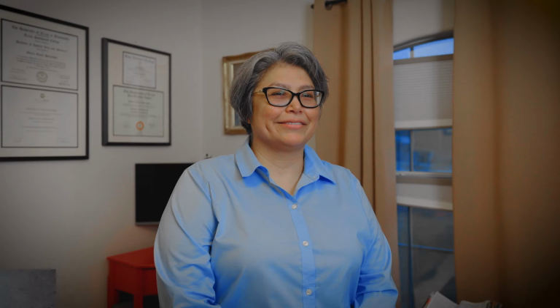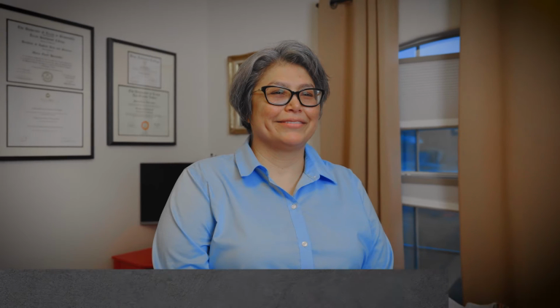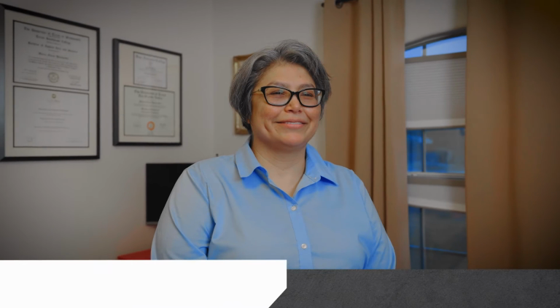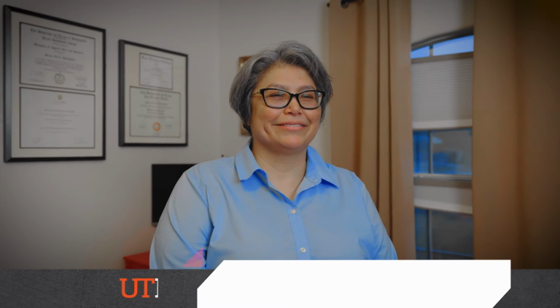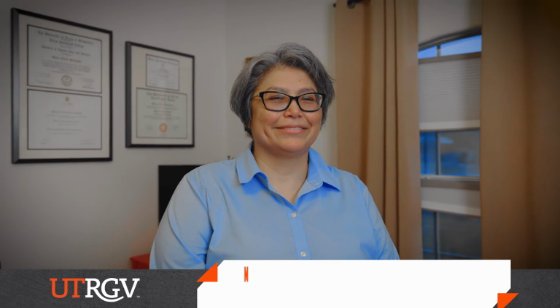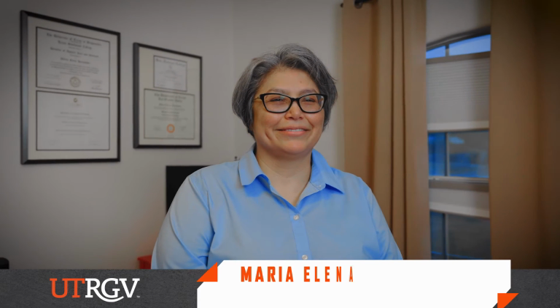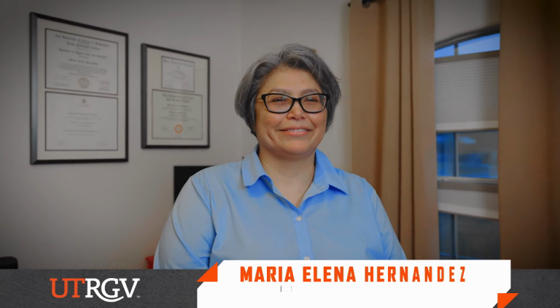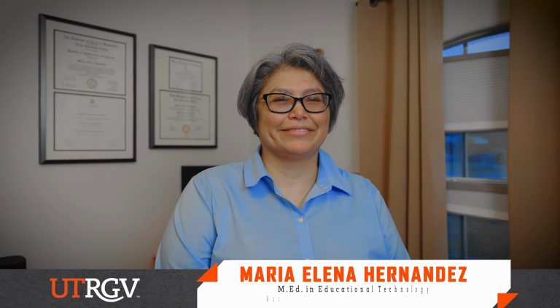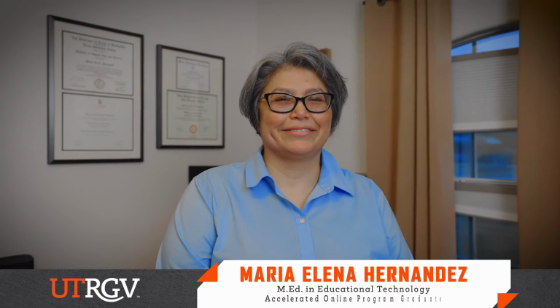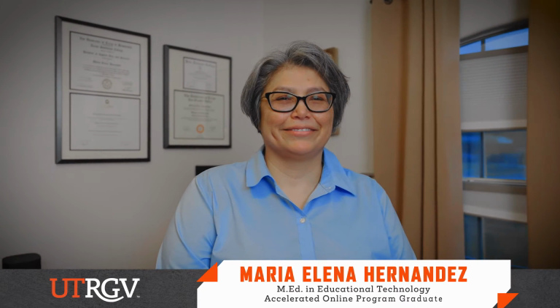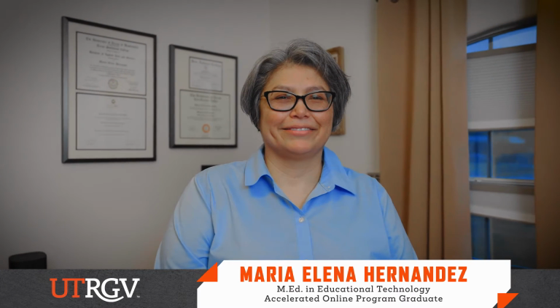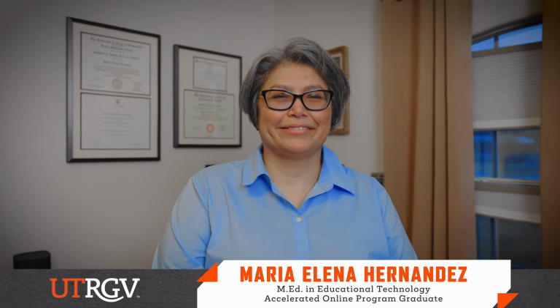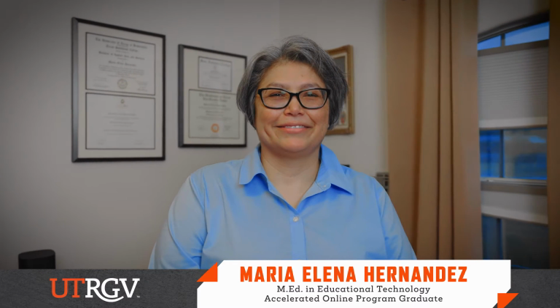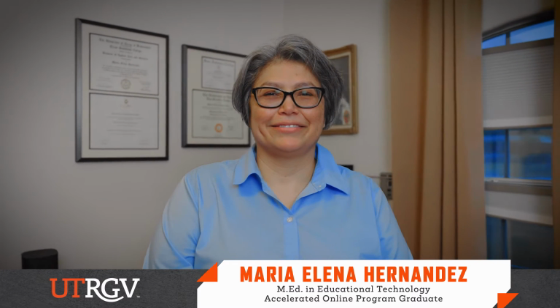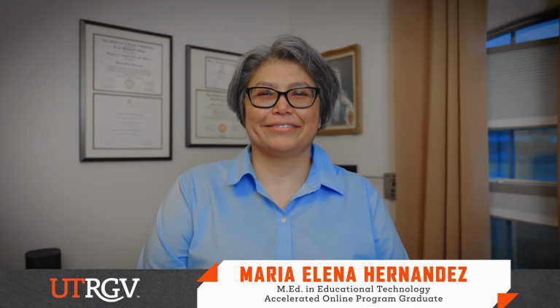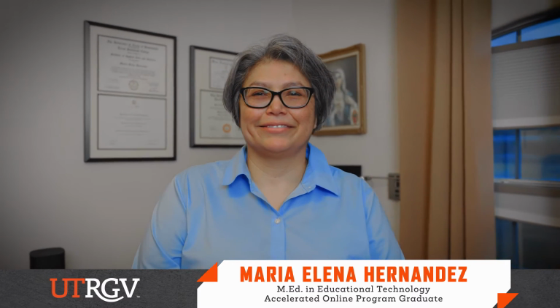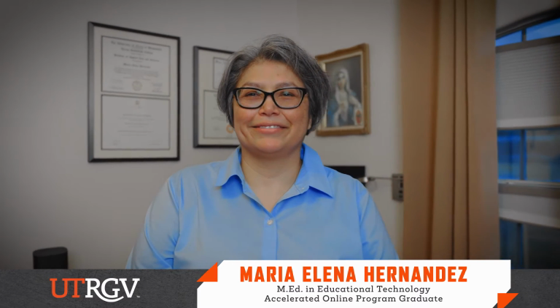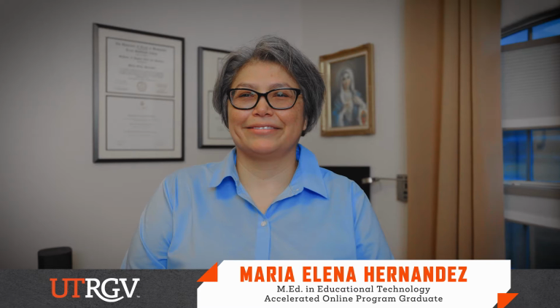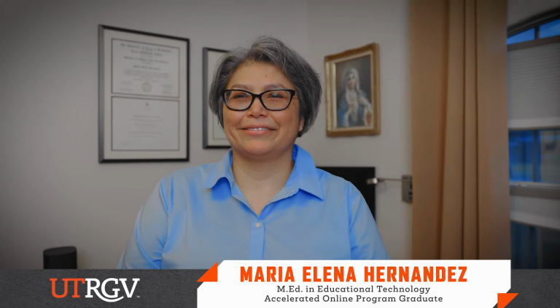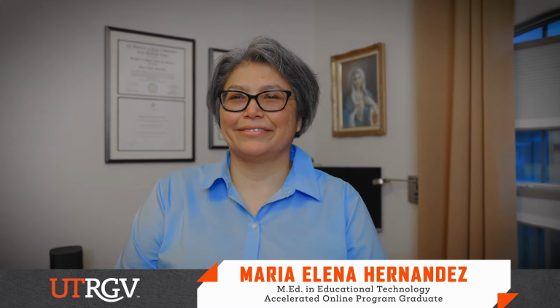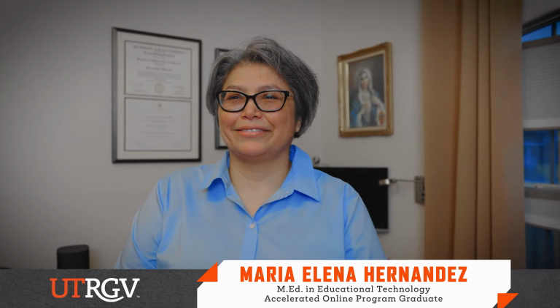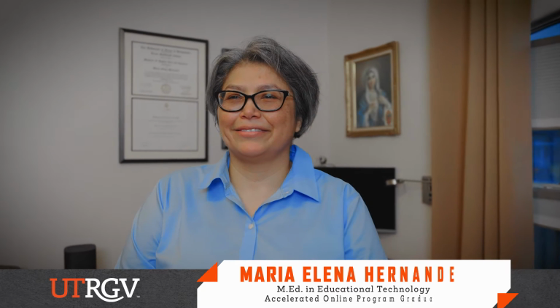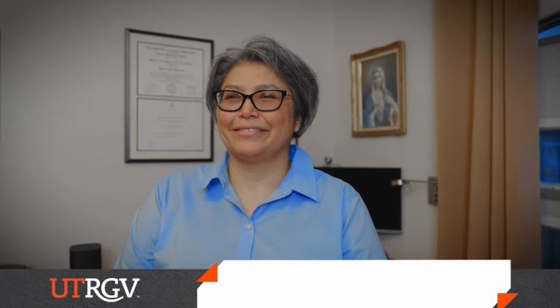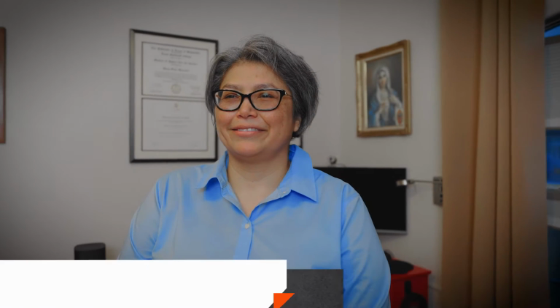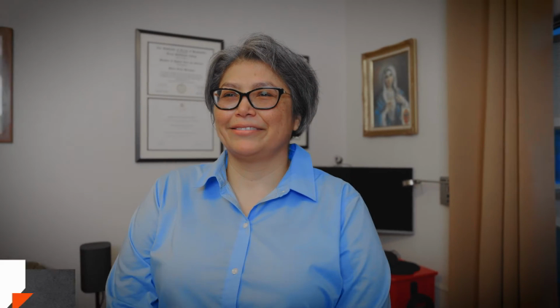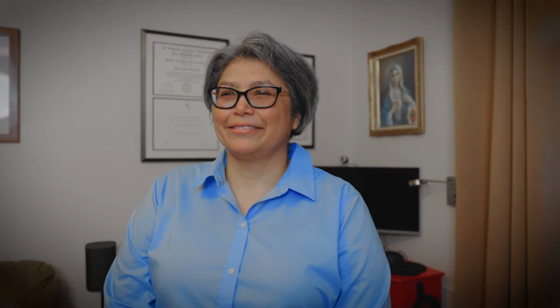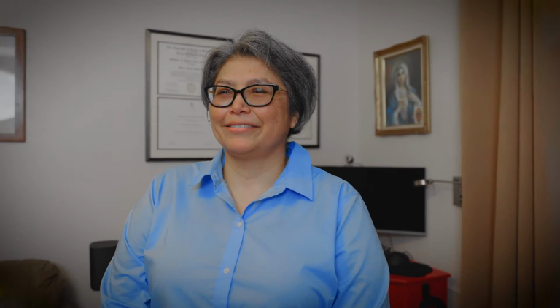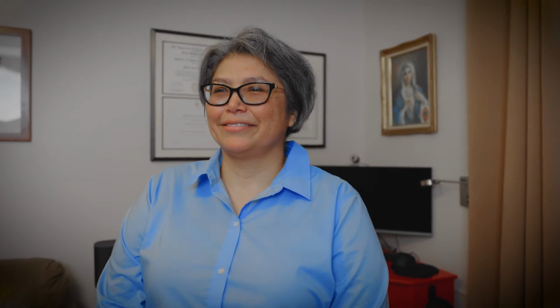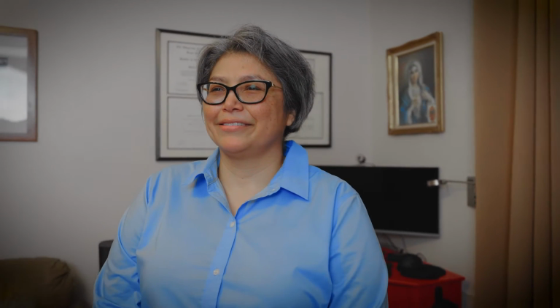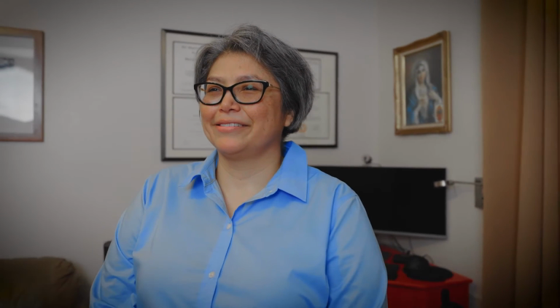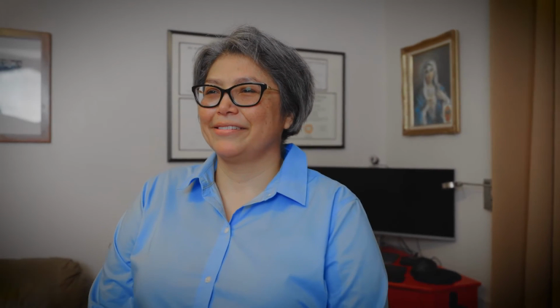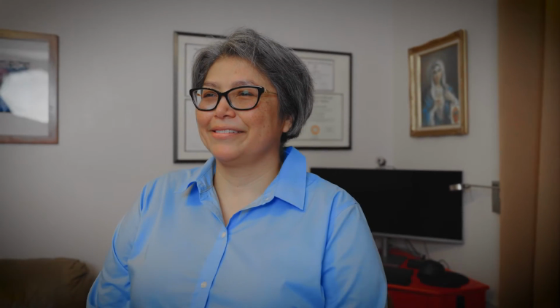My name is Maria Elena Hernández. I have a master's degree in educational technology from UTRGV and I'm a senior instructional designer at Celigo.